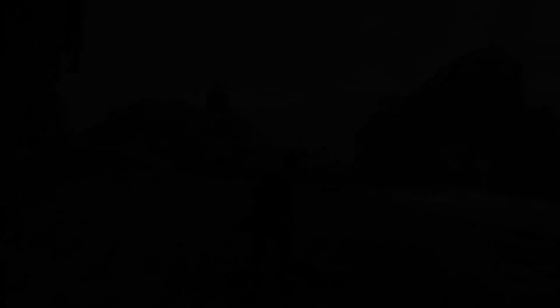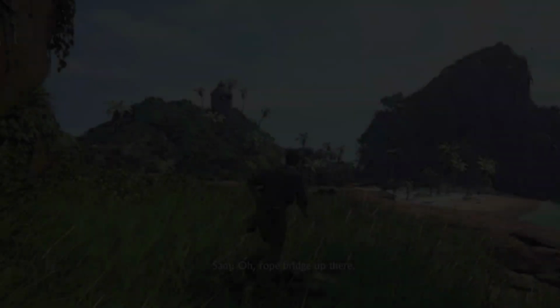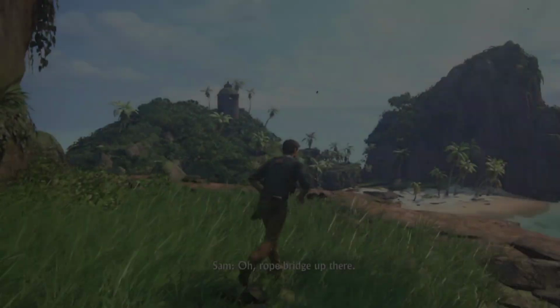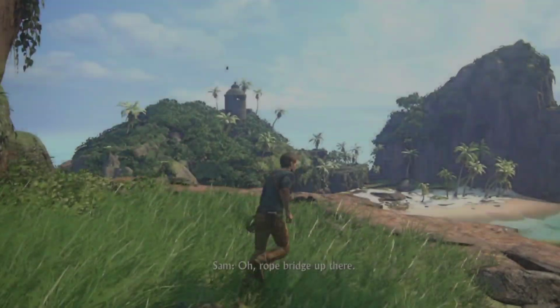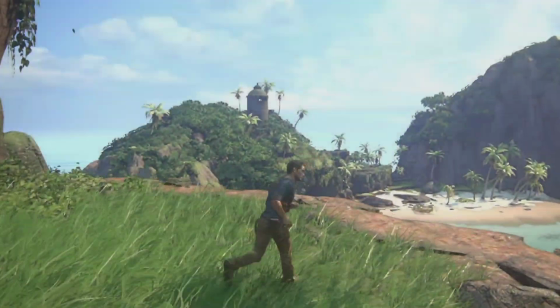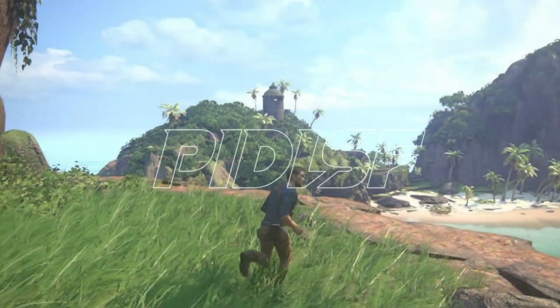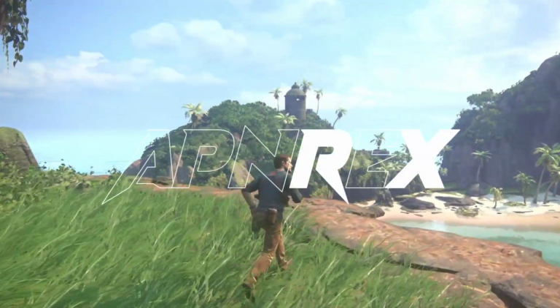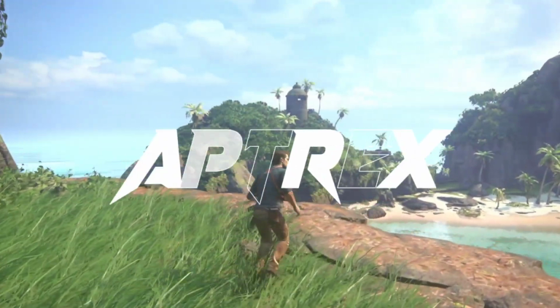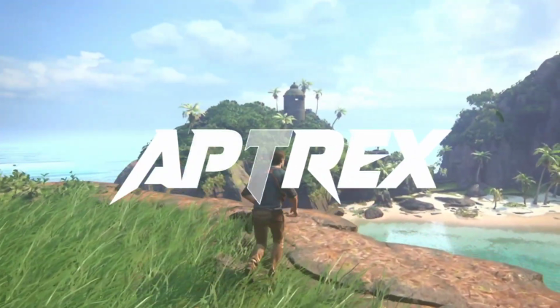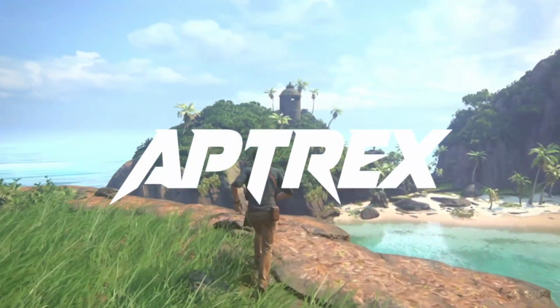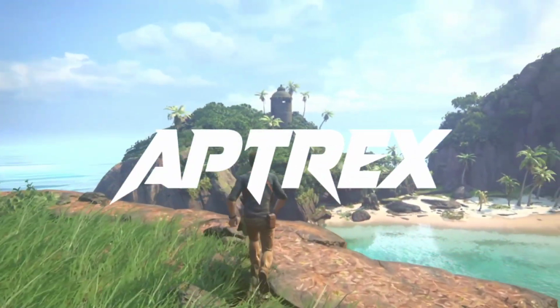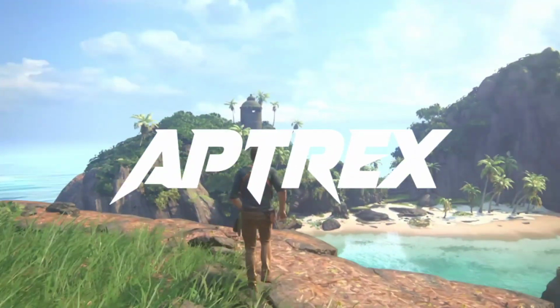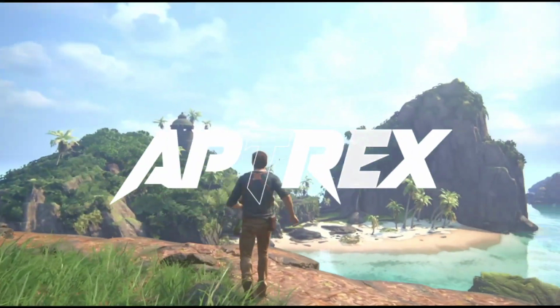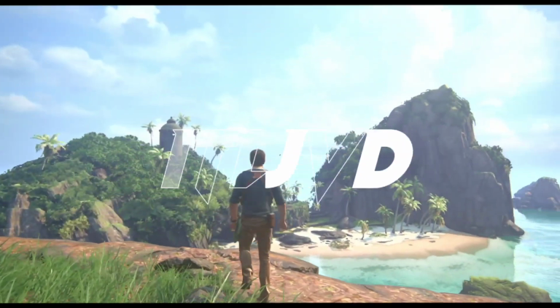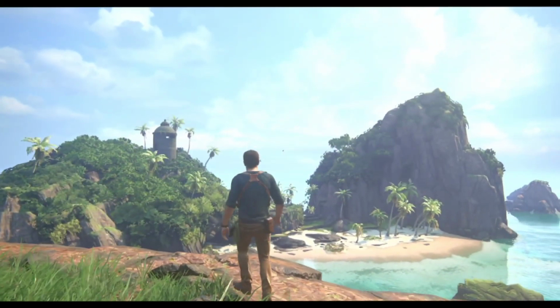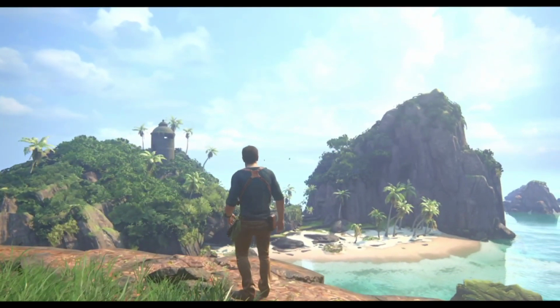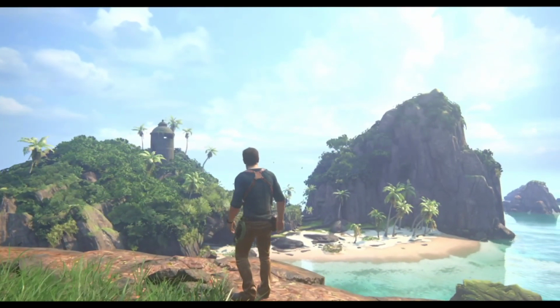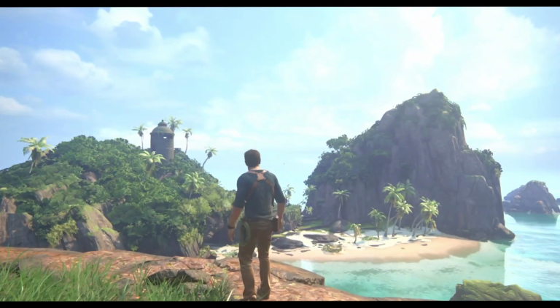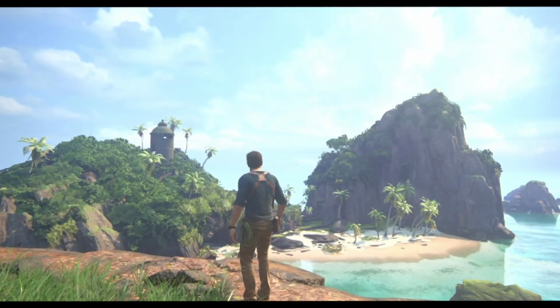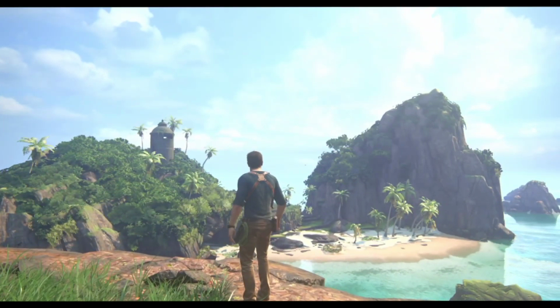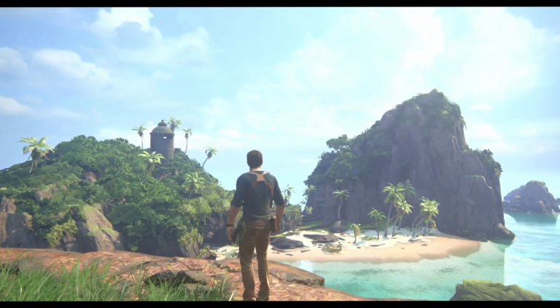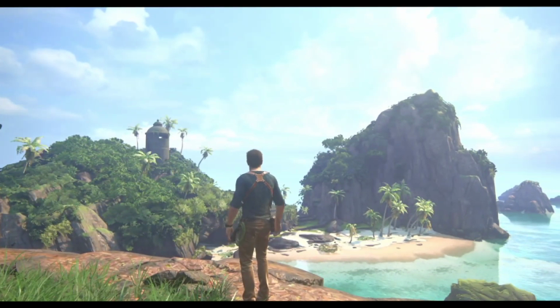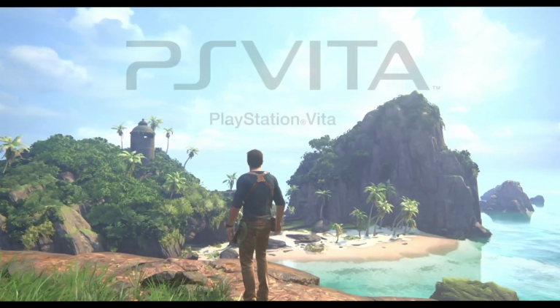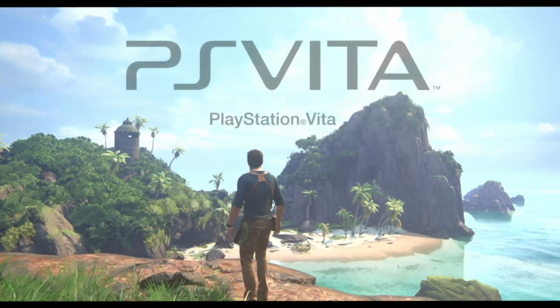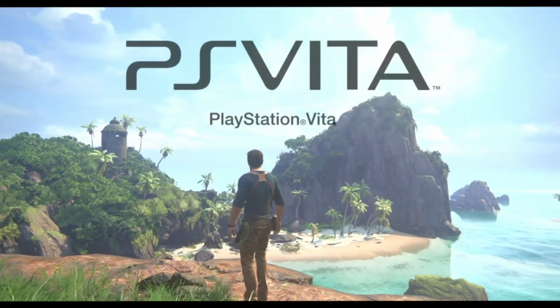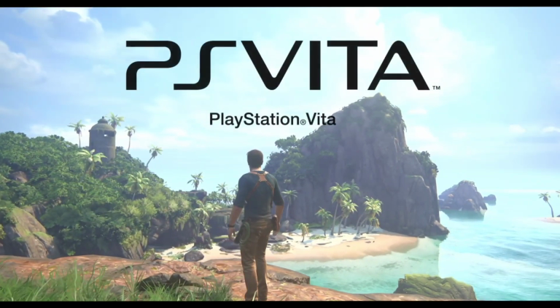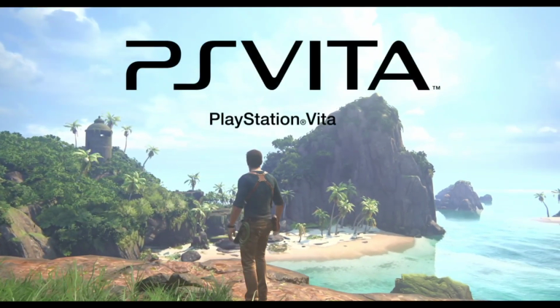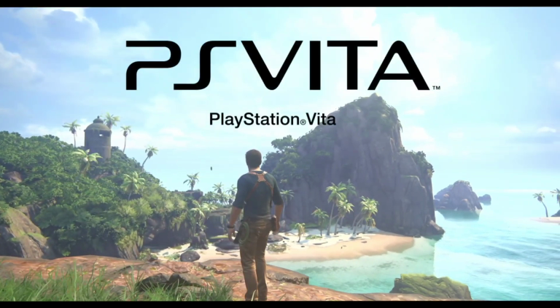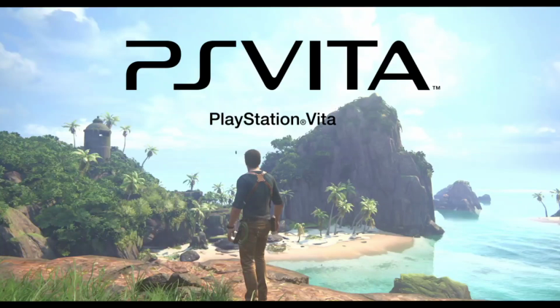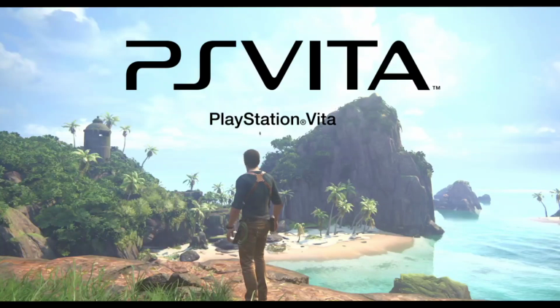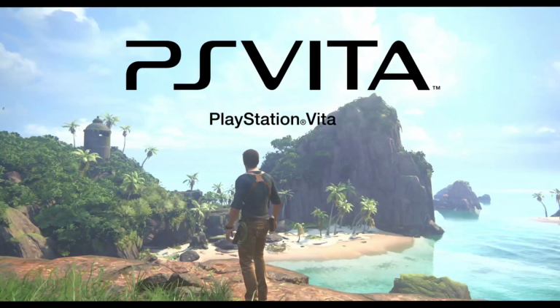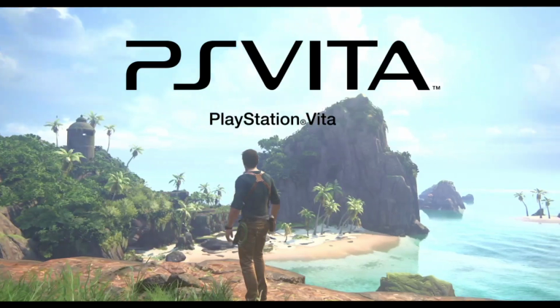Yo what's up guys, this is Afrex here. Today in this video I will be talking about PS Vita Emulation on Android.